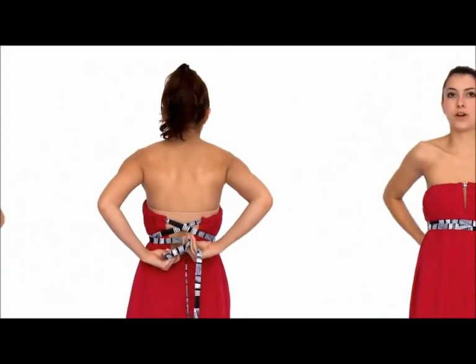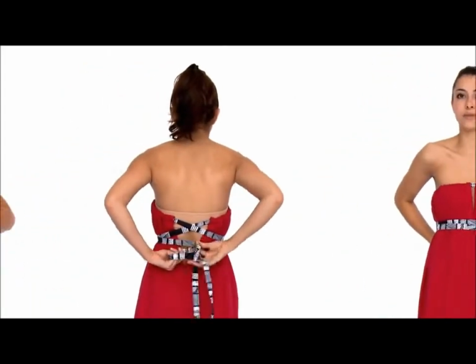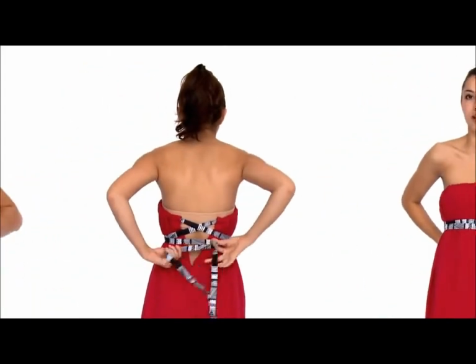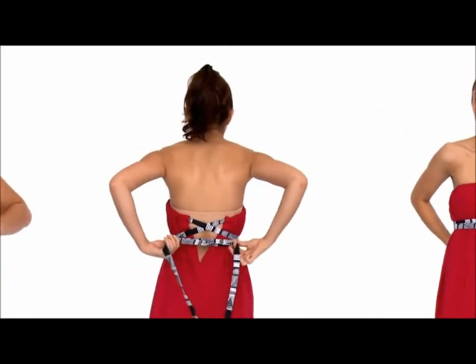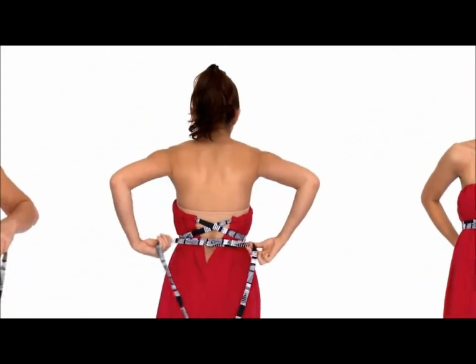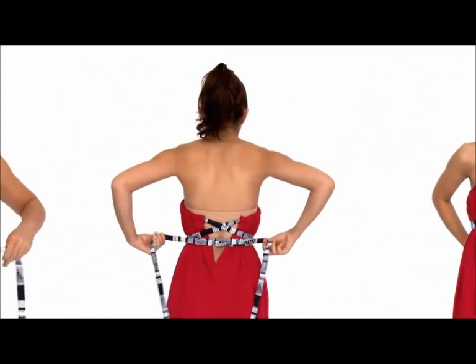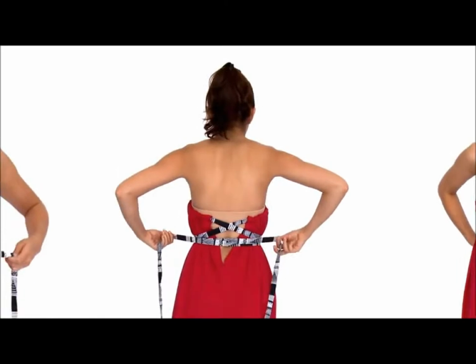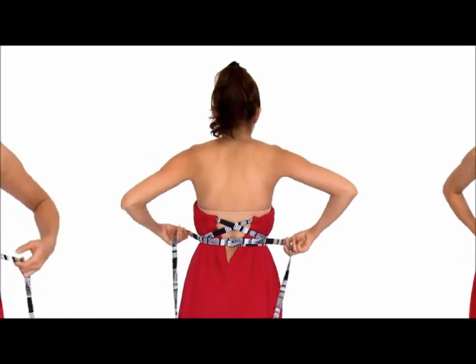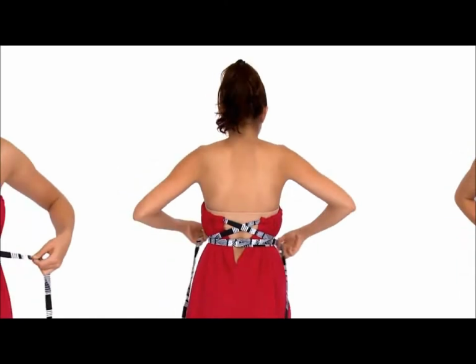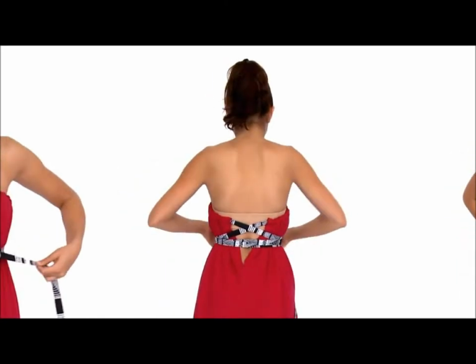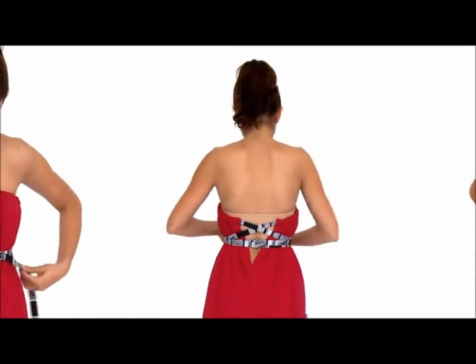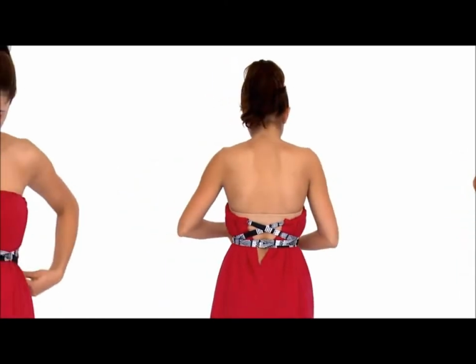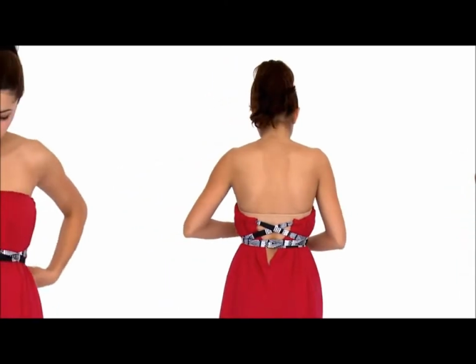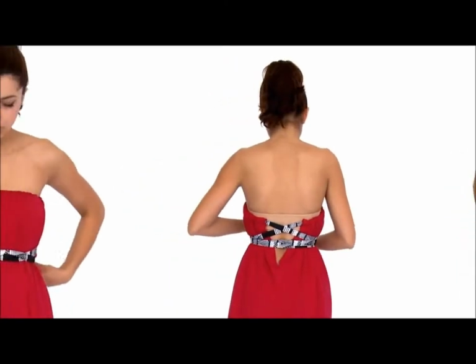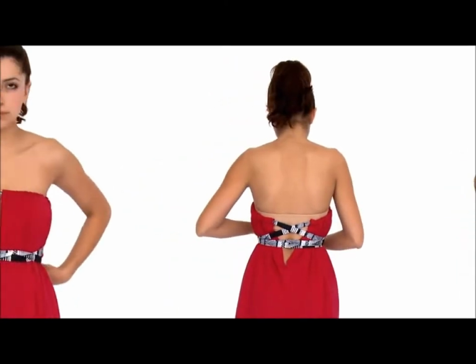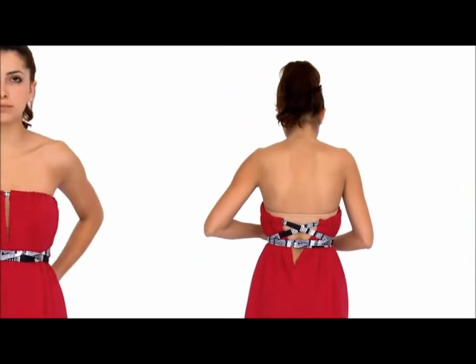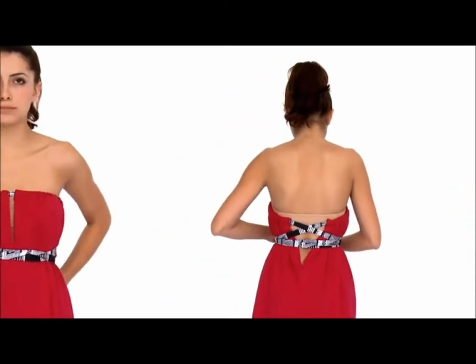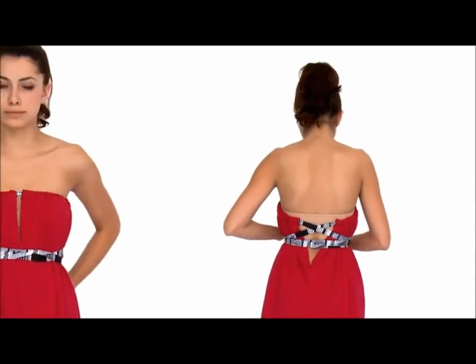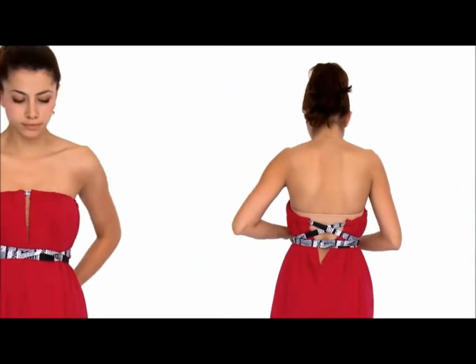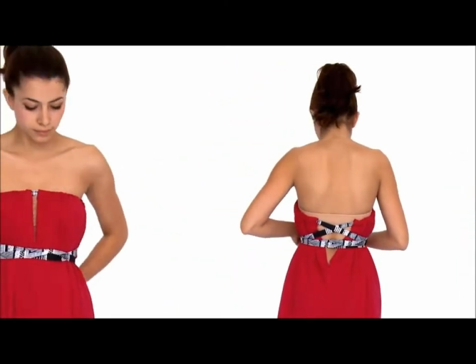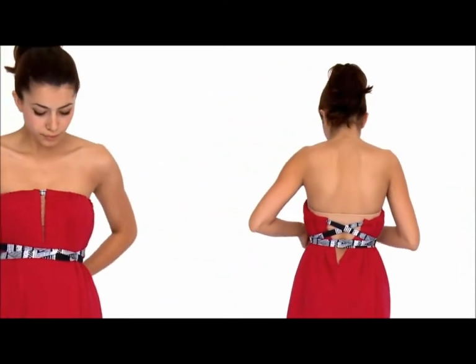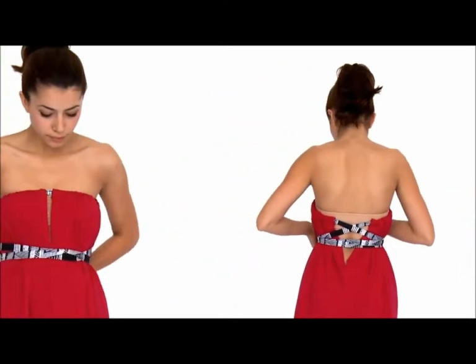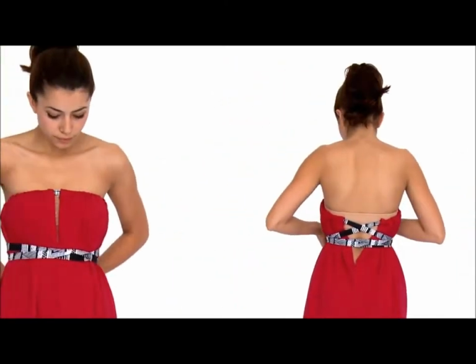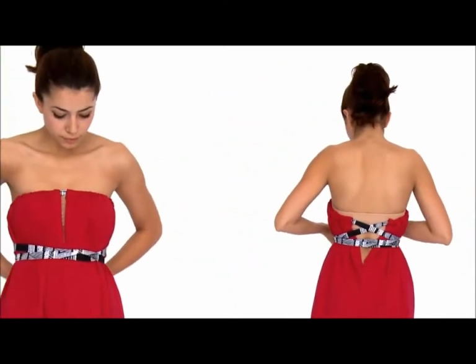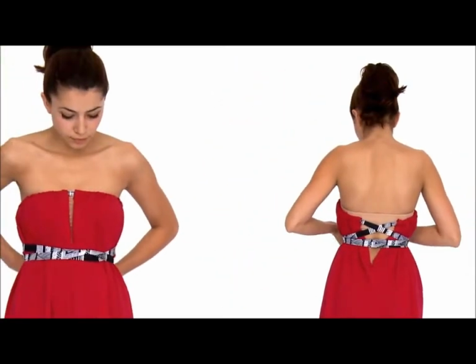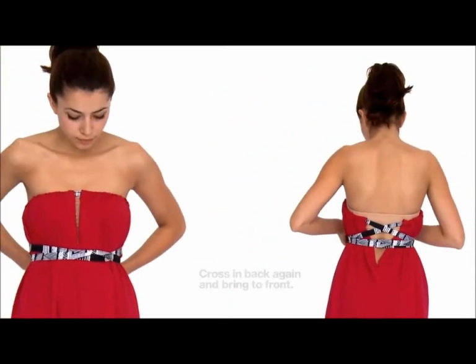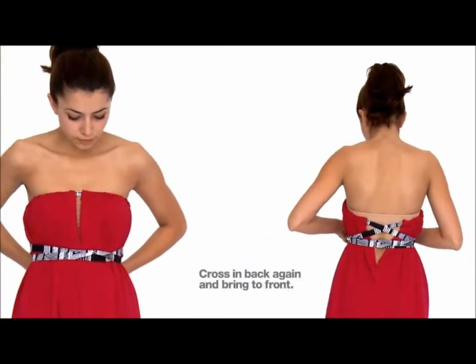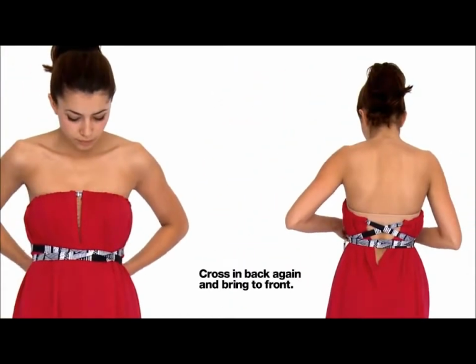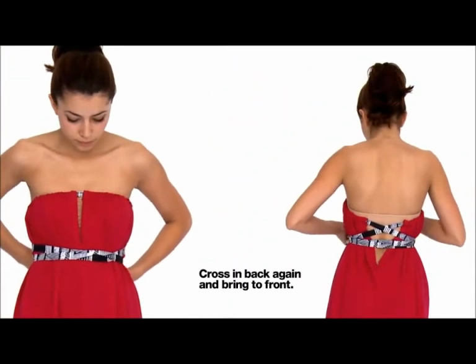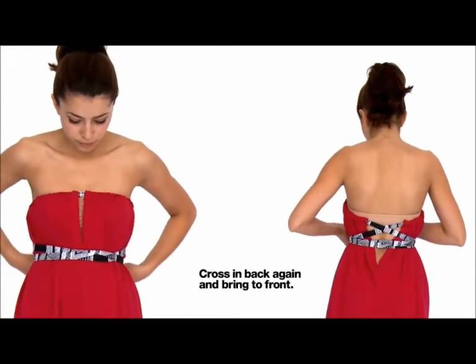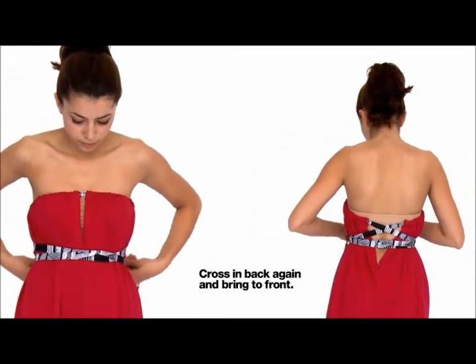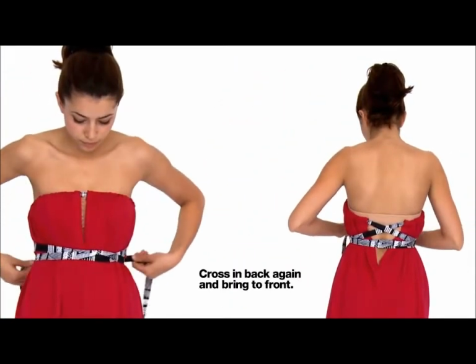Cross them again in the back, and then tie them in the front.